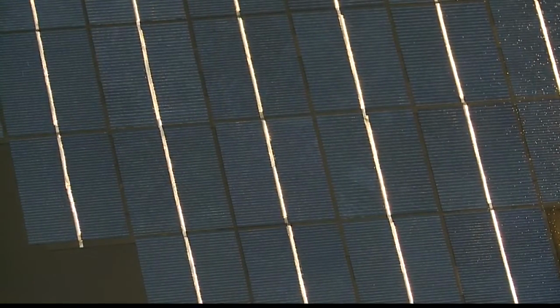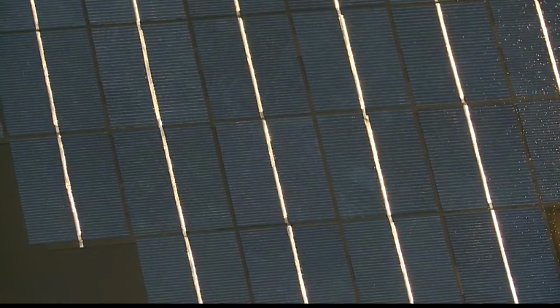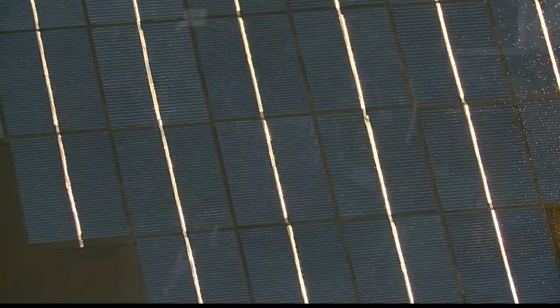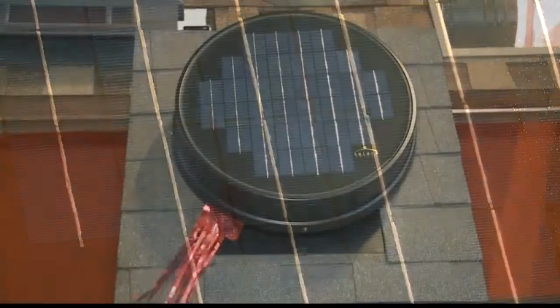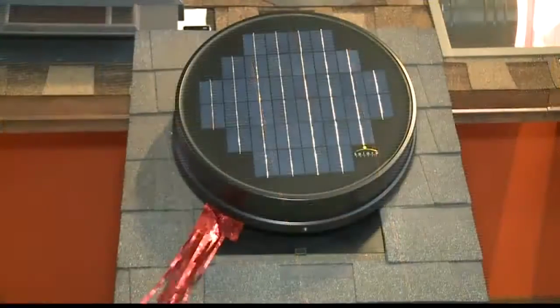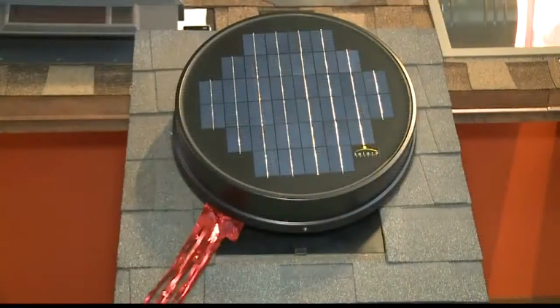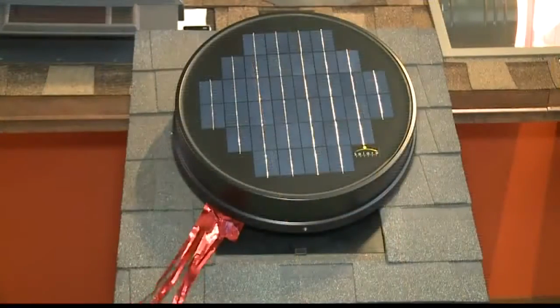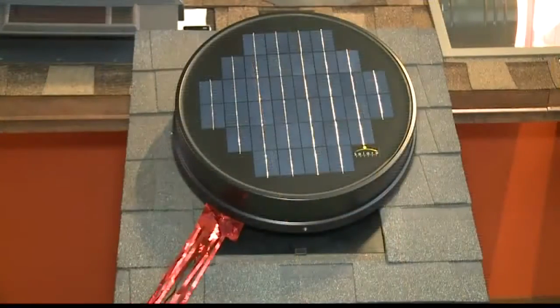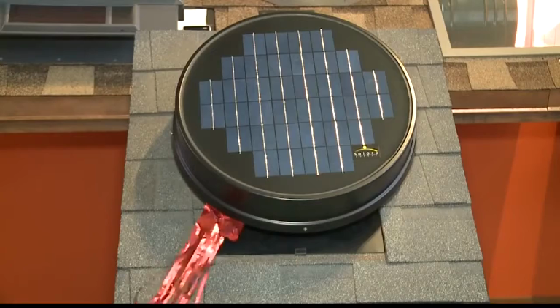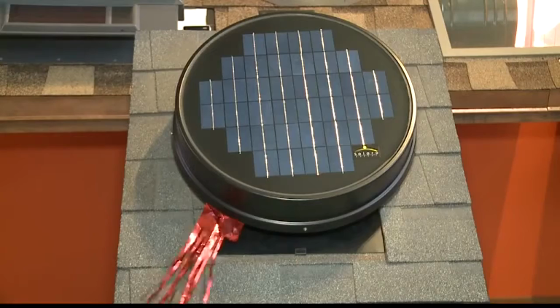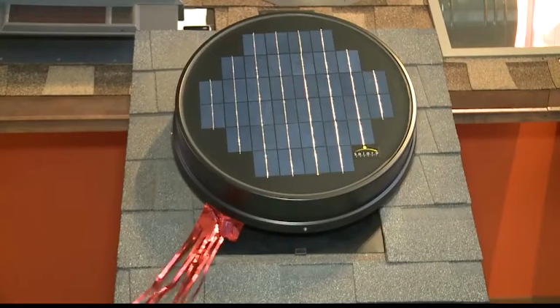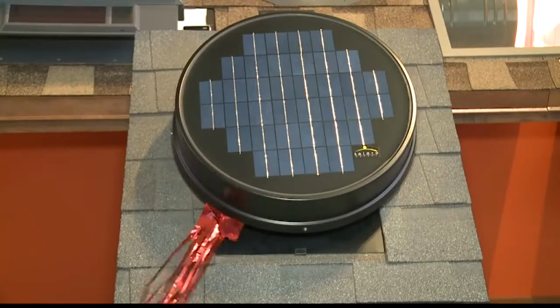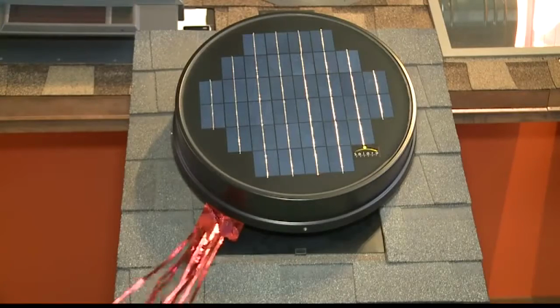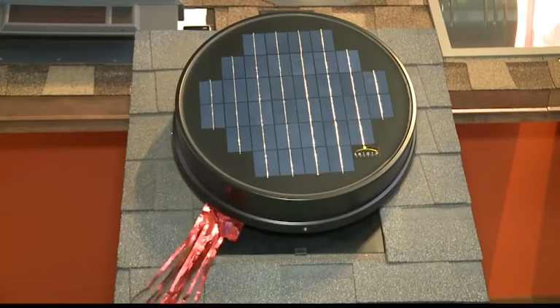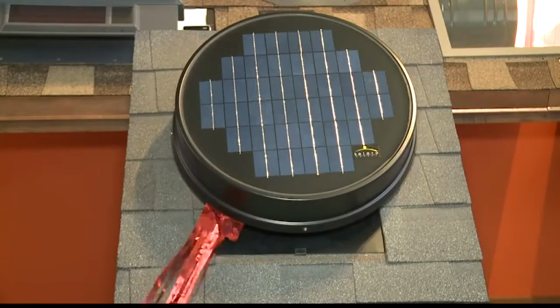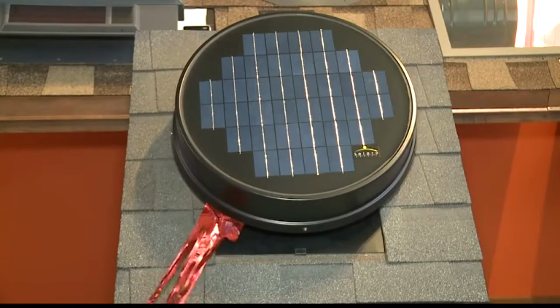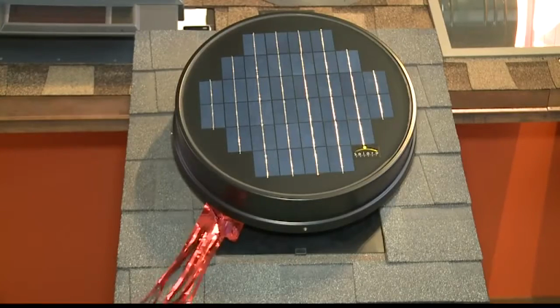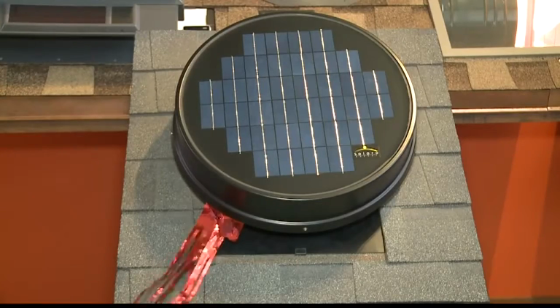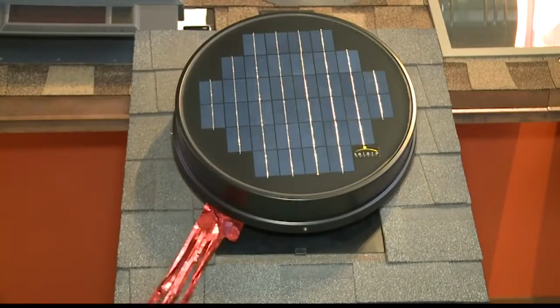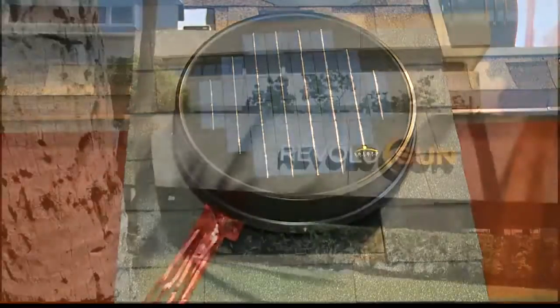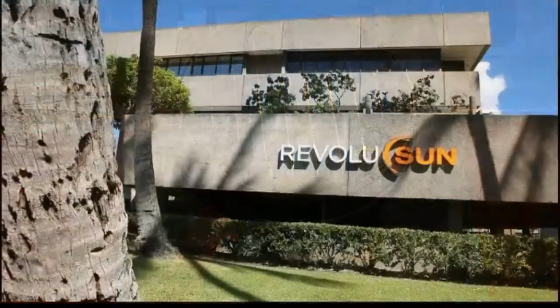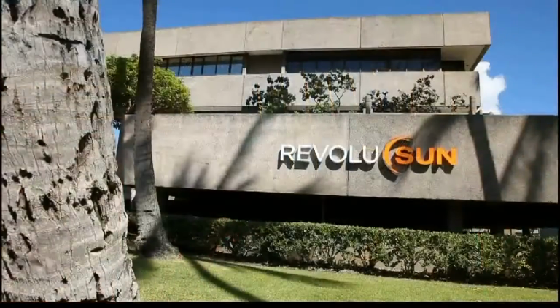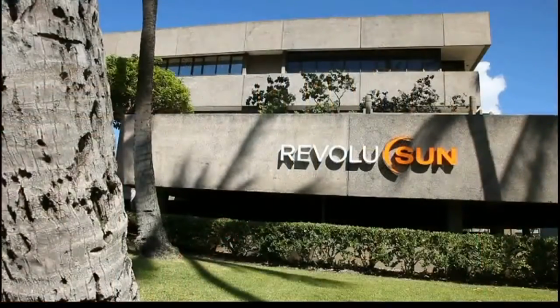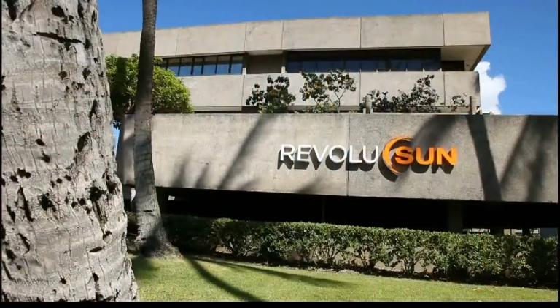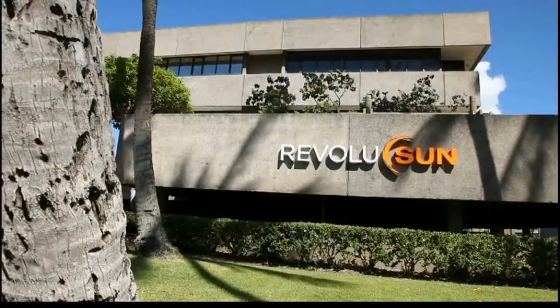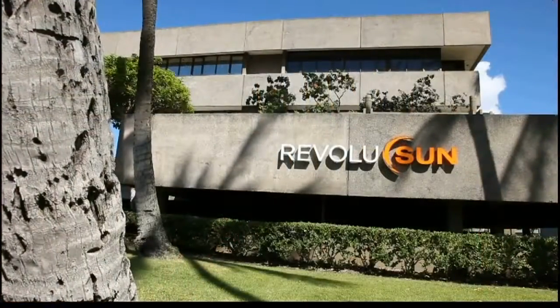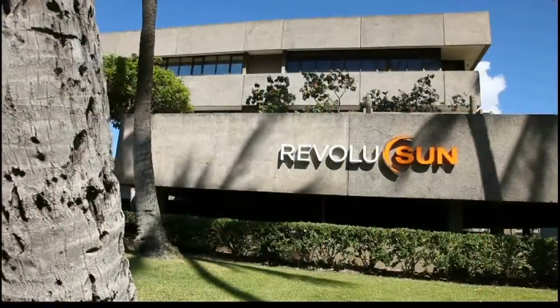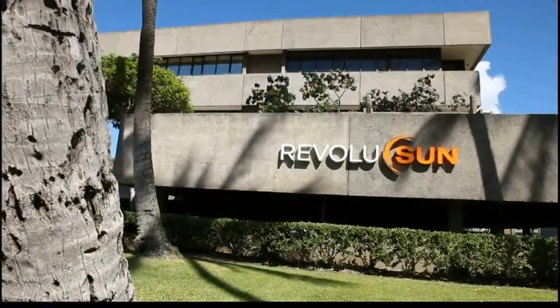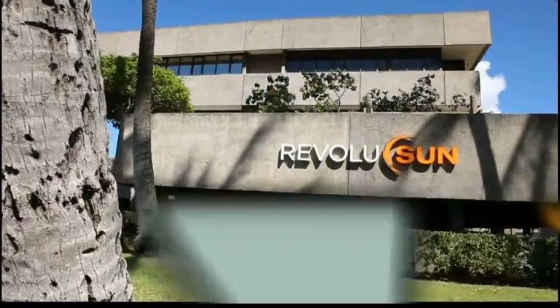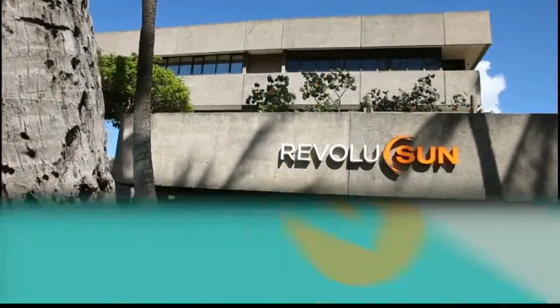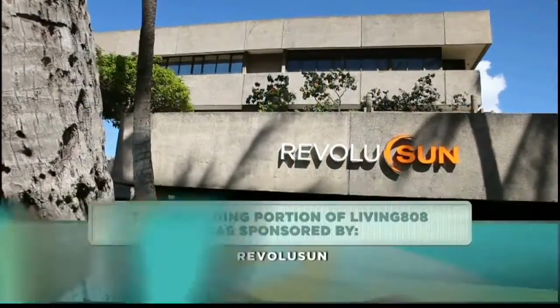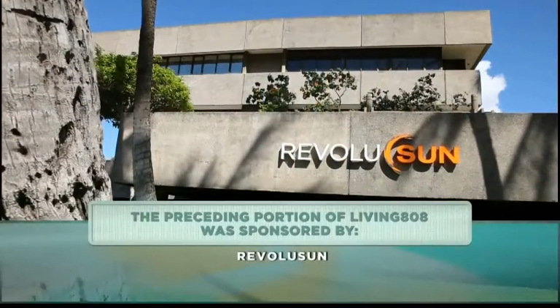You probably want to do this before summer starts — we're going to get busy. Thank you so much, David. Thank you, Trini.